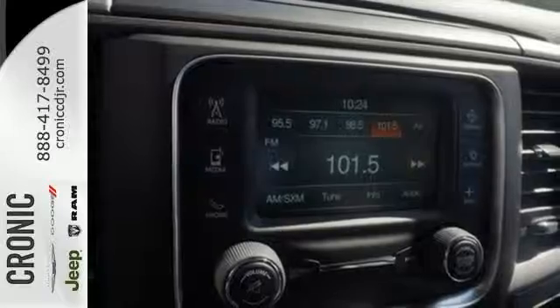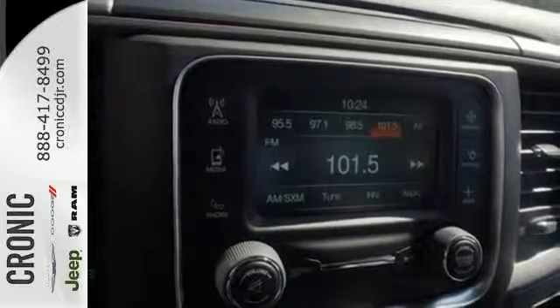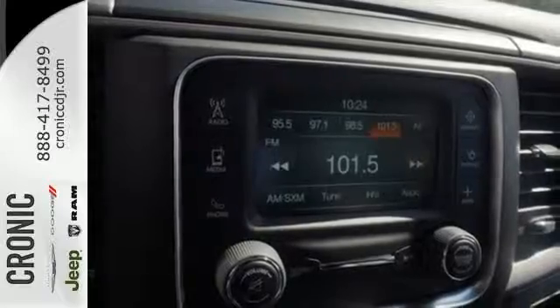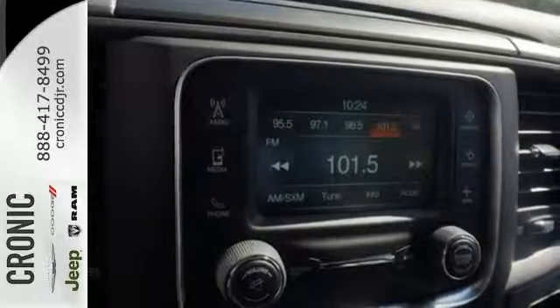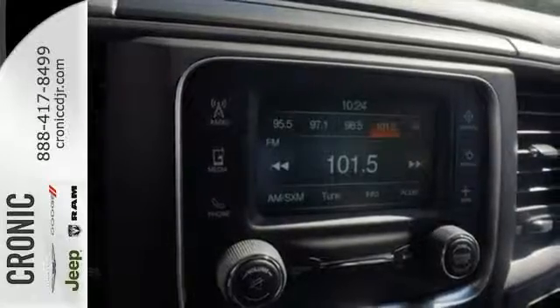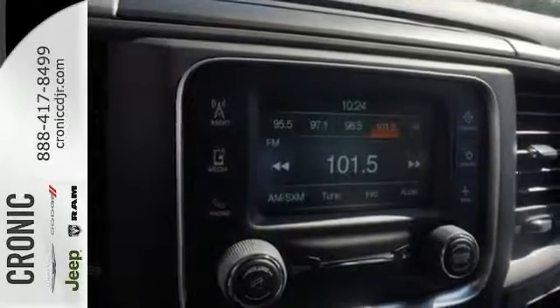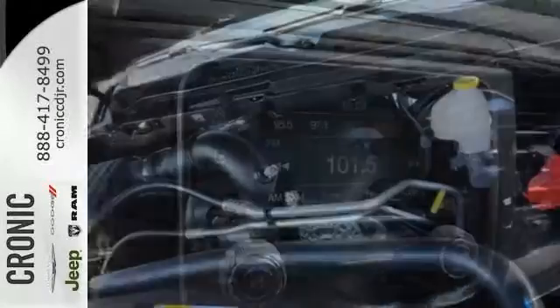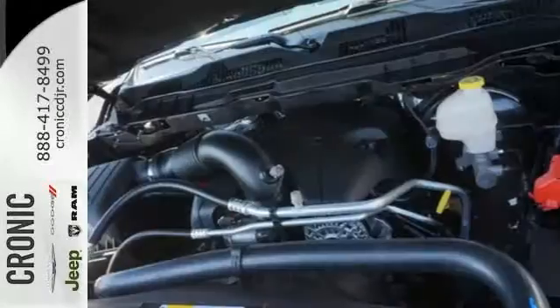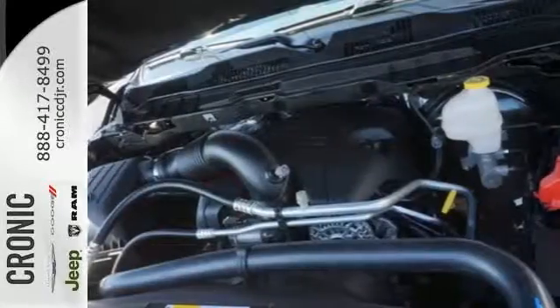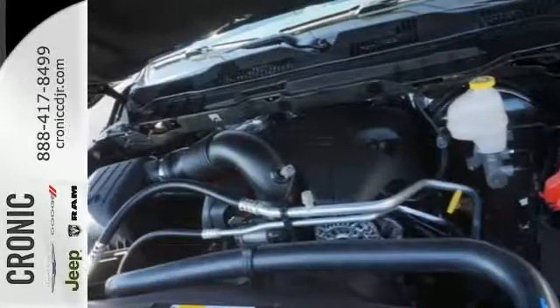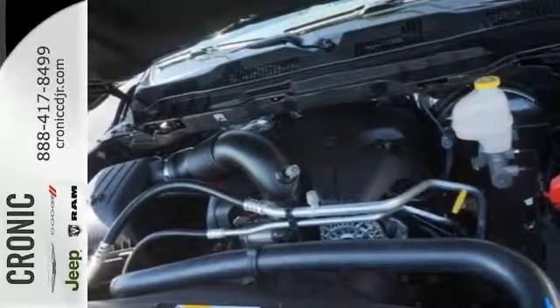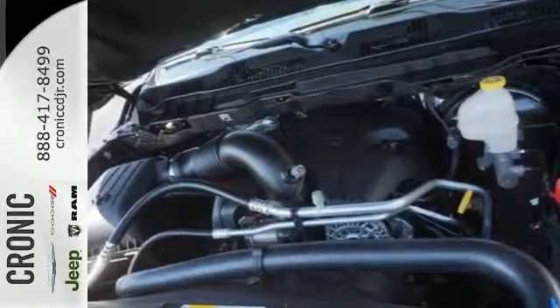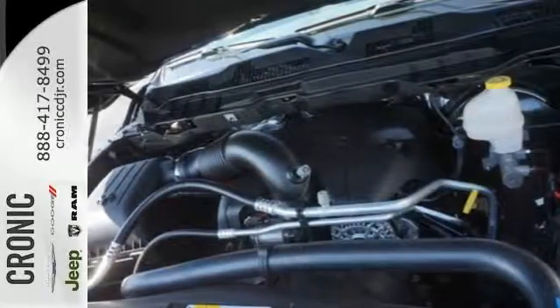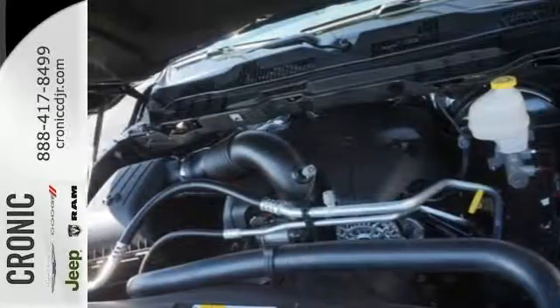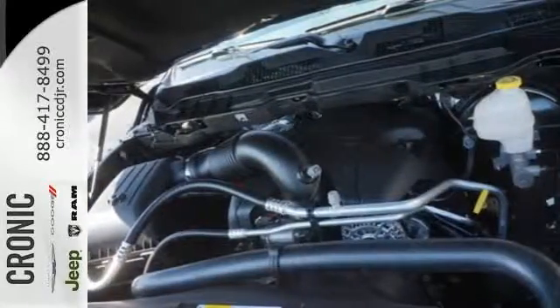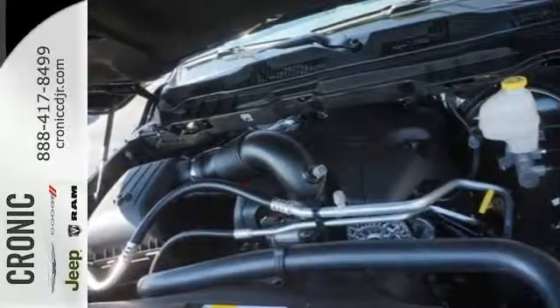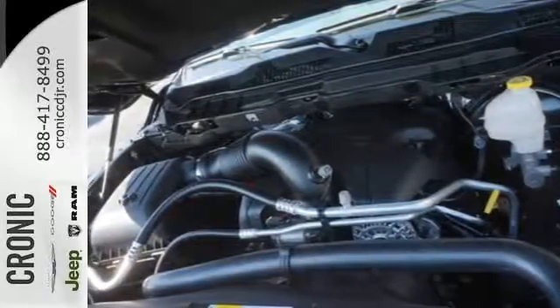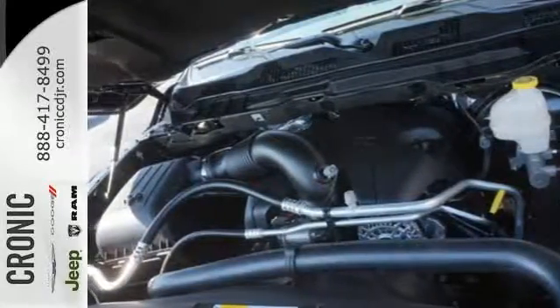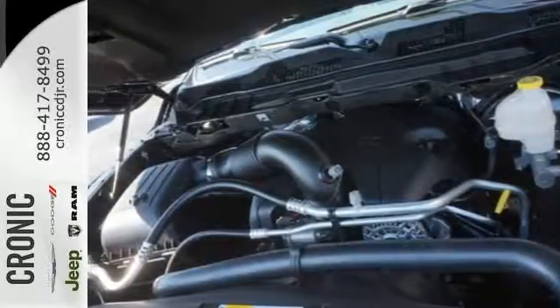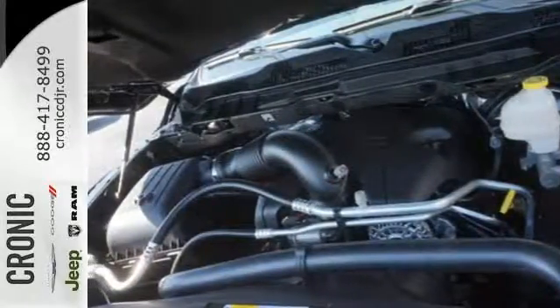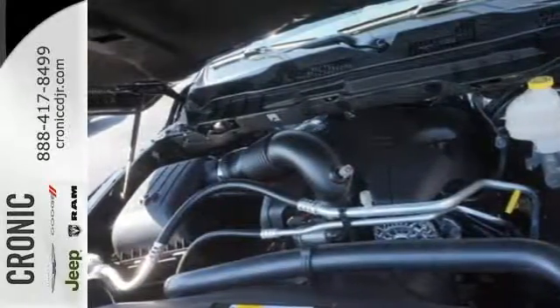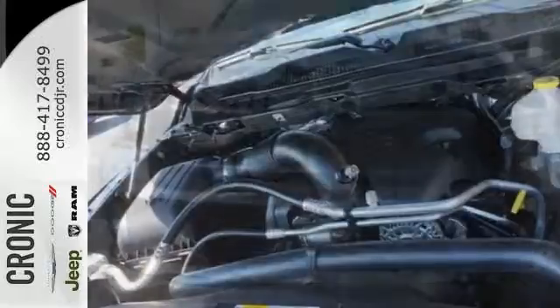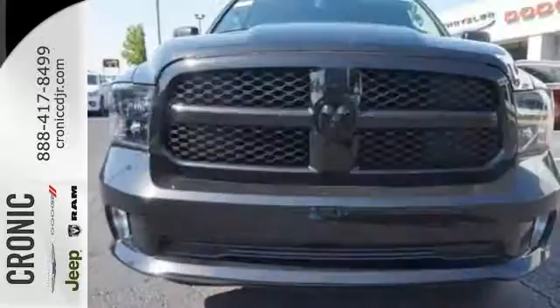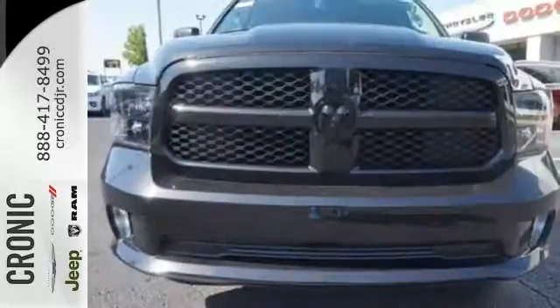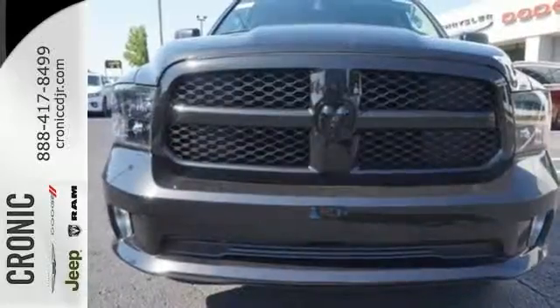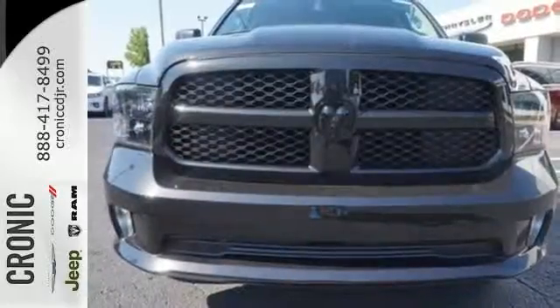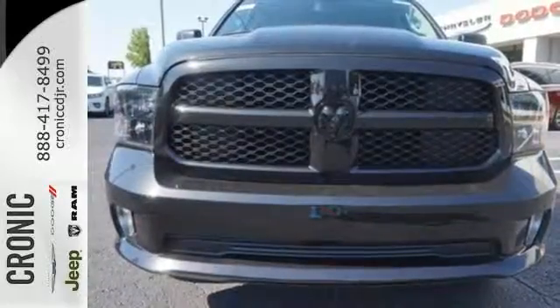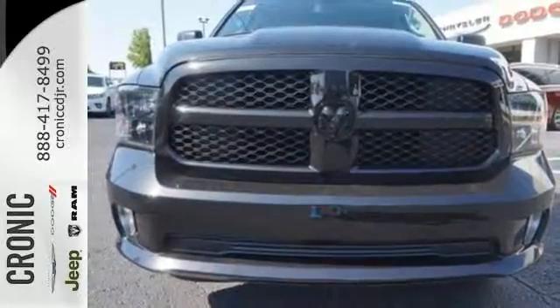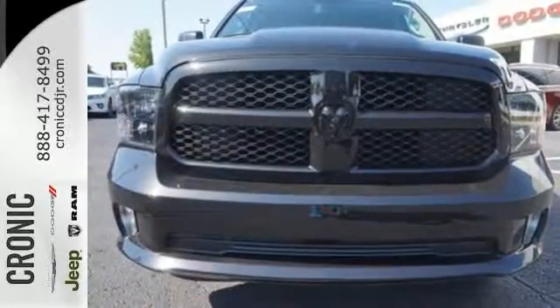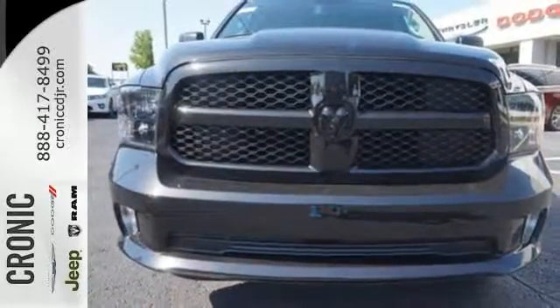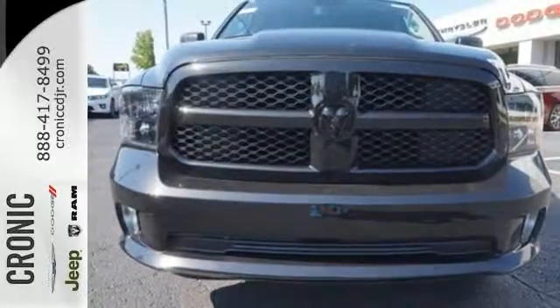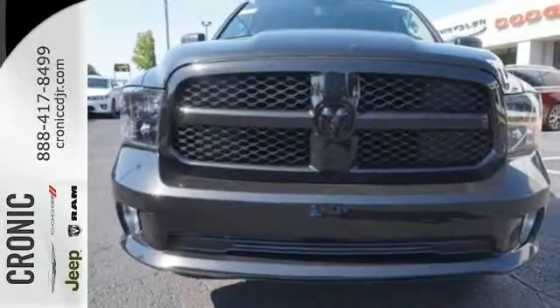All of this is wrapped in the evolved strength and capability you've come to expect from Ram. Take this Ram 1500 to work today.